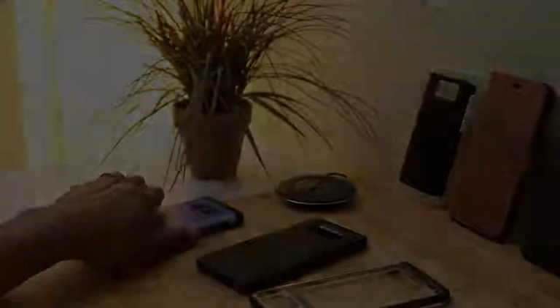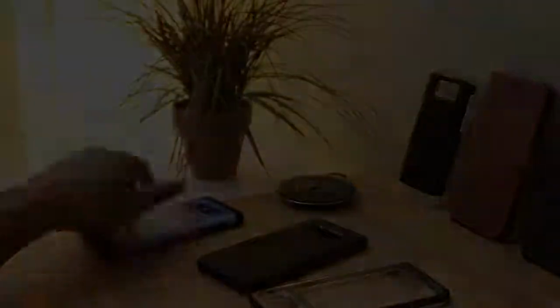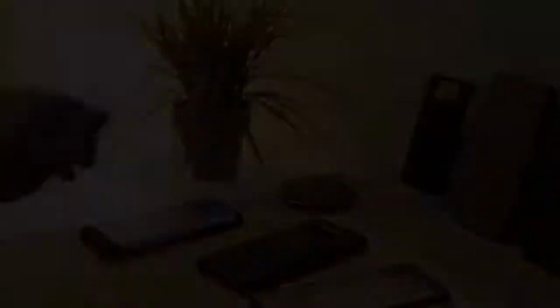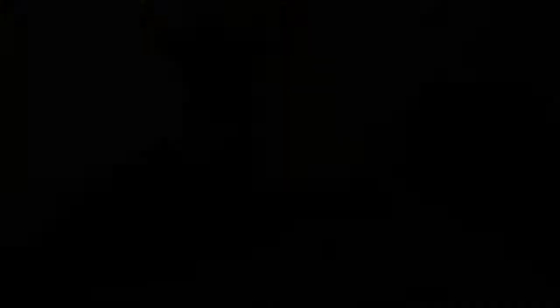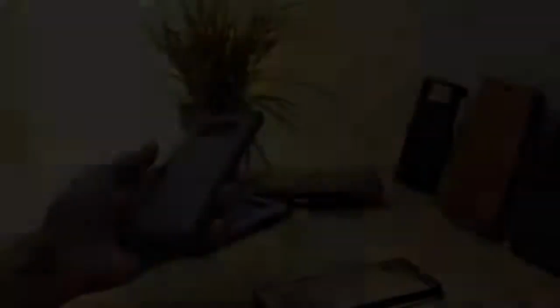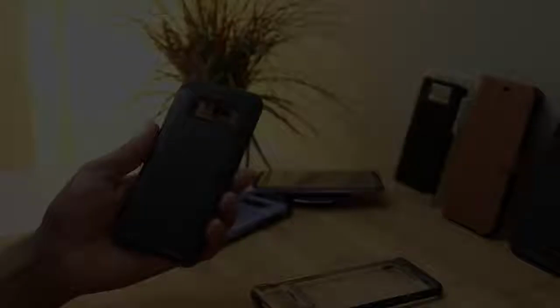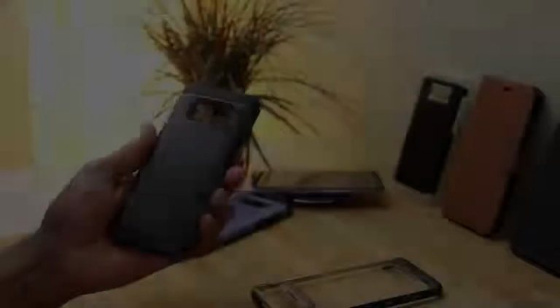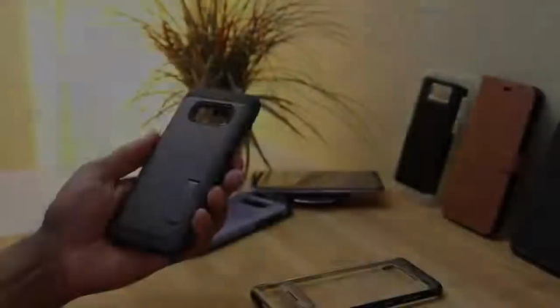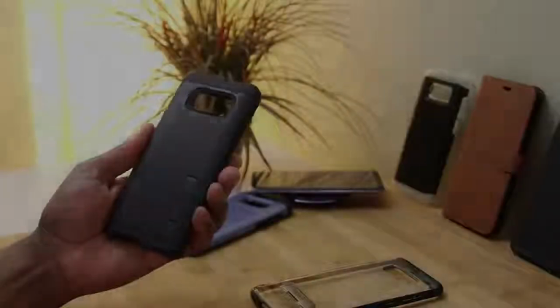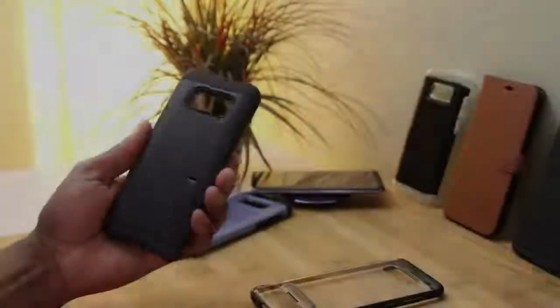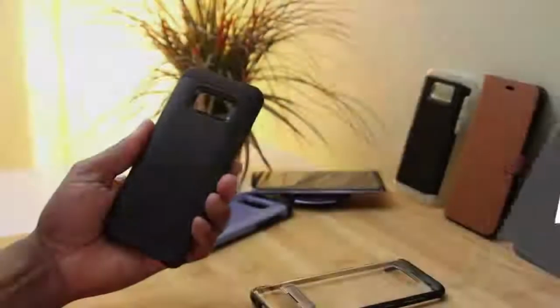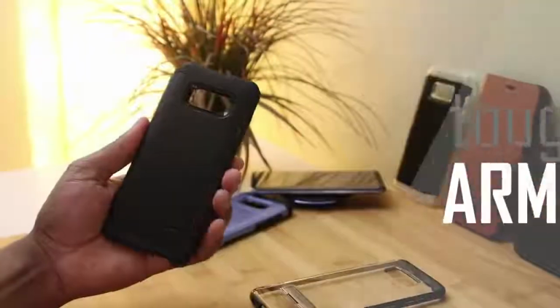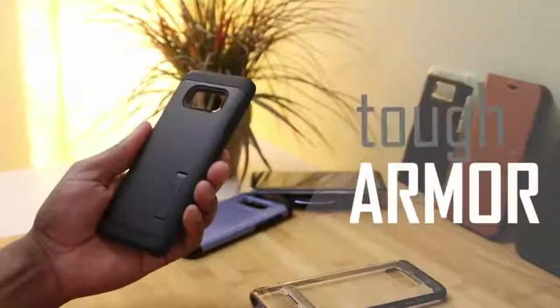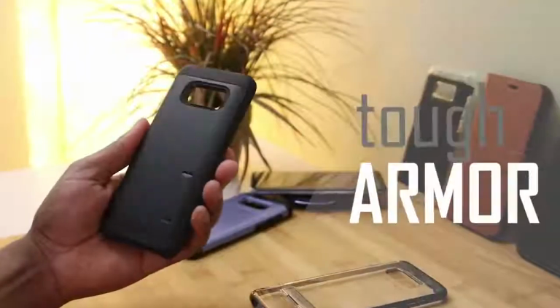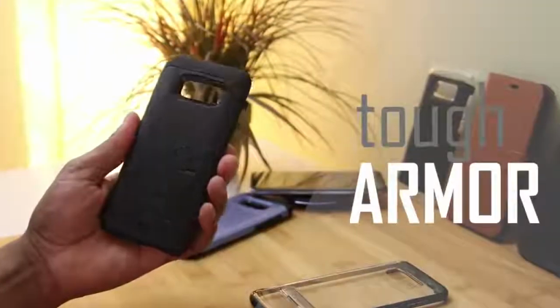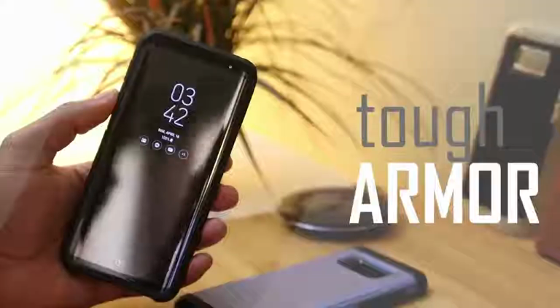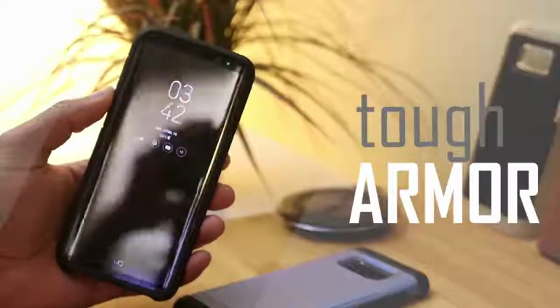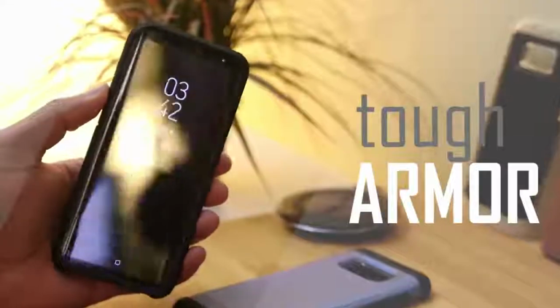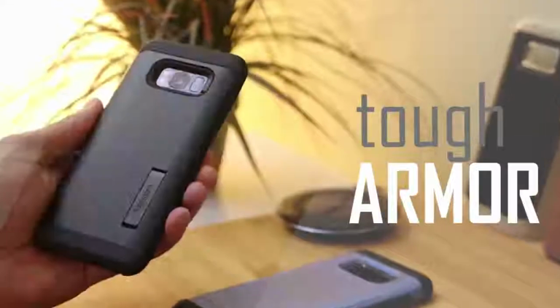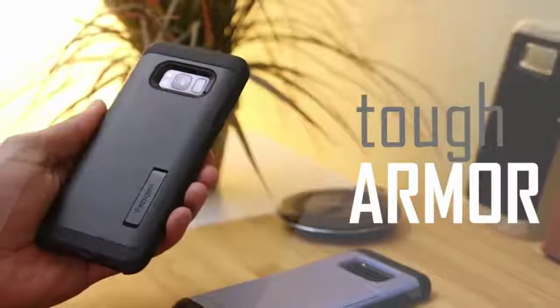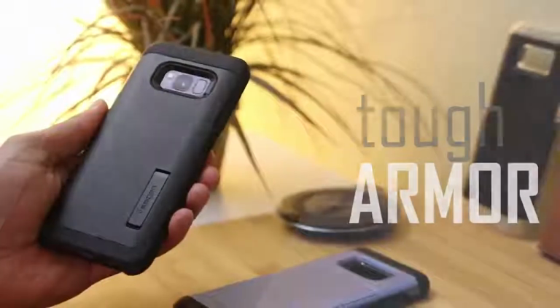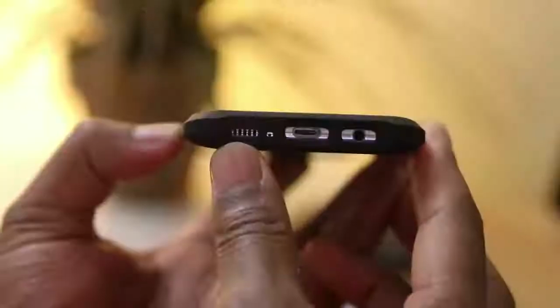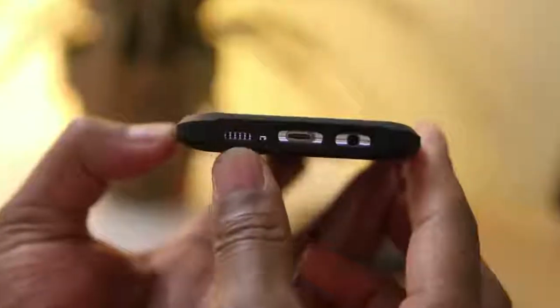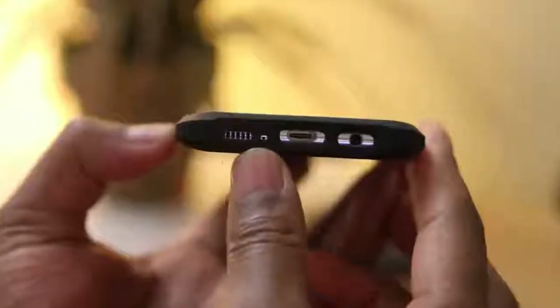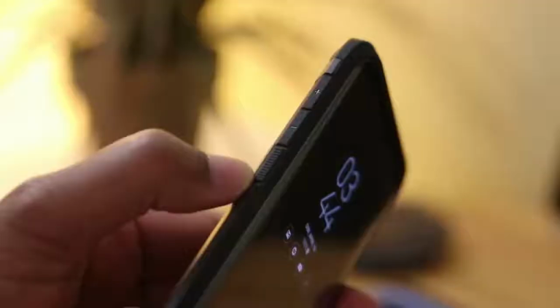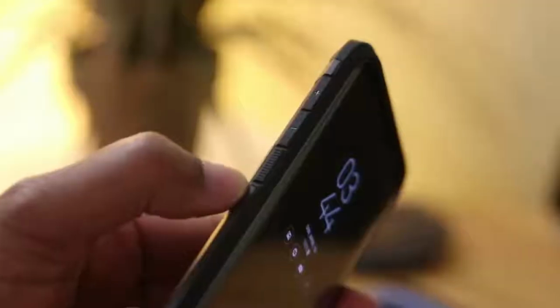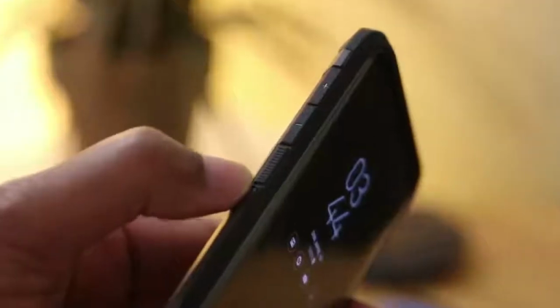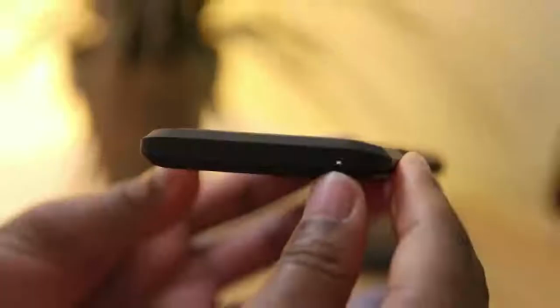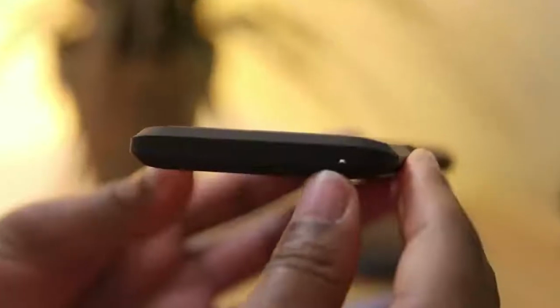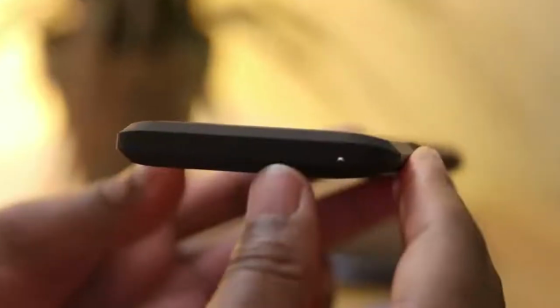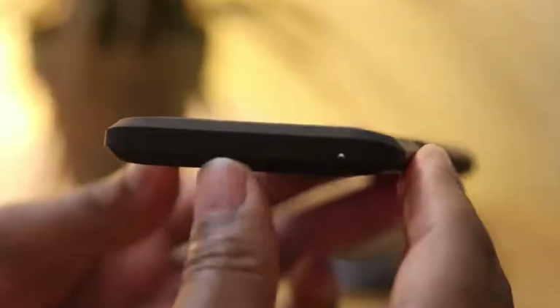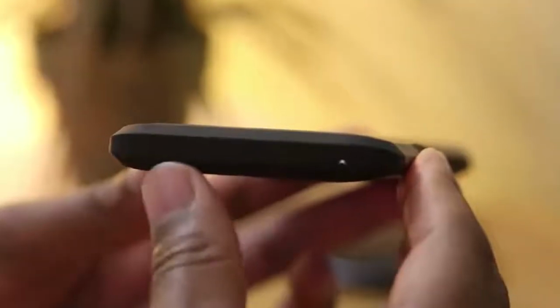Next up we've got a highly requested case in the Tough Armor. This case is protective and thin at the same time, so let's have a look.